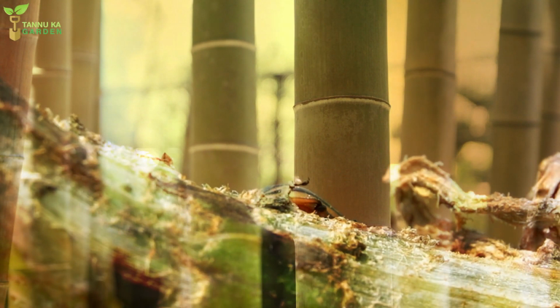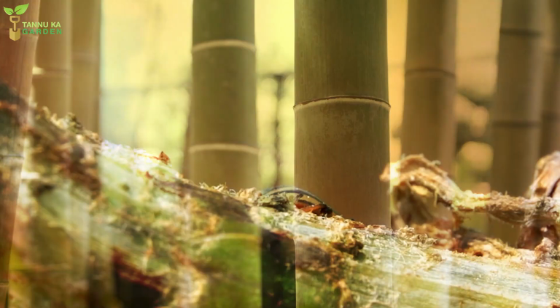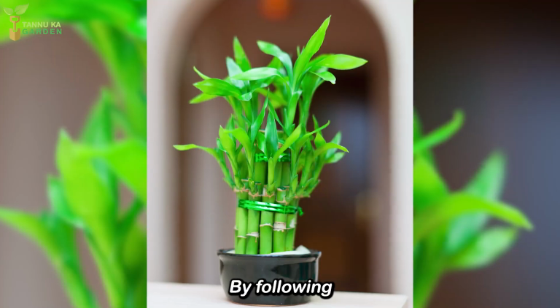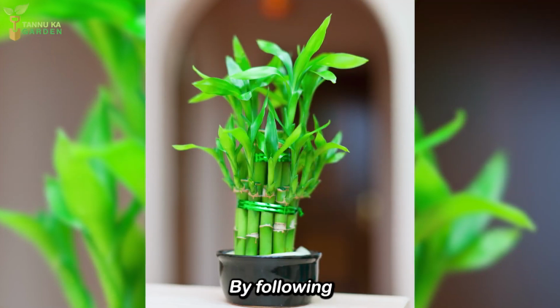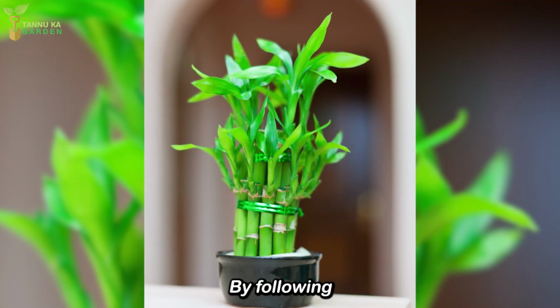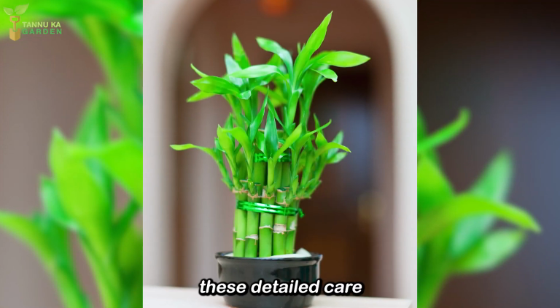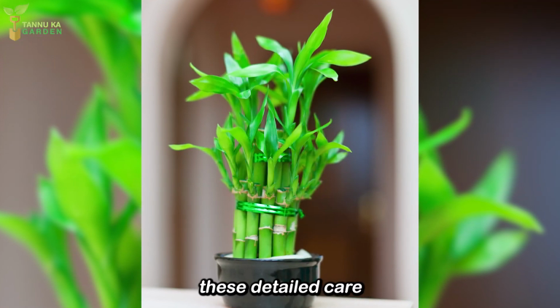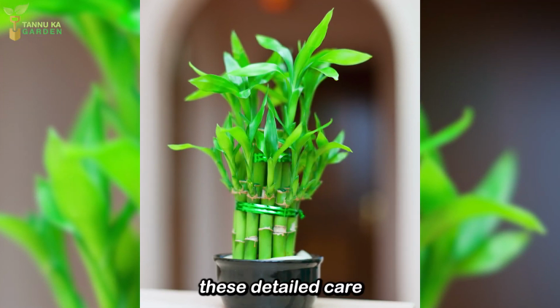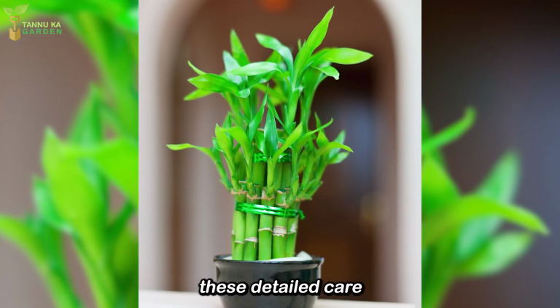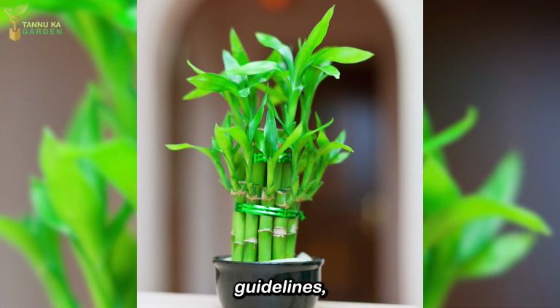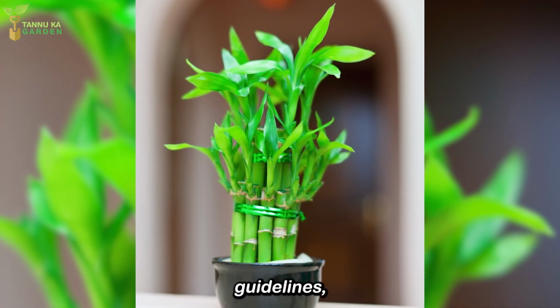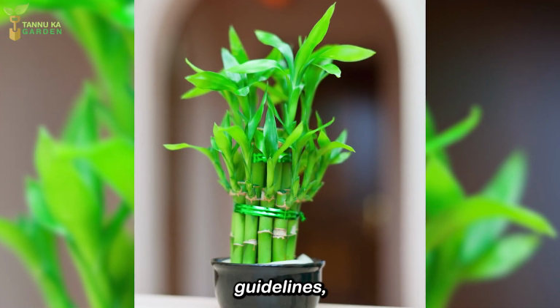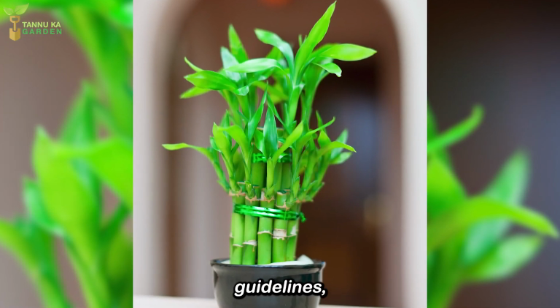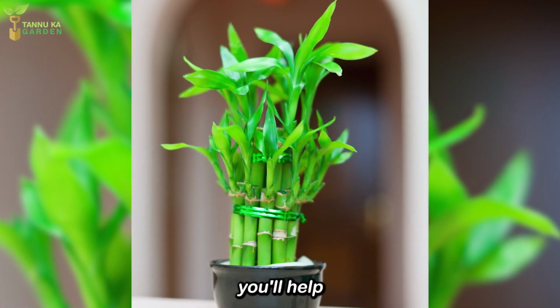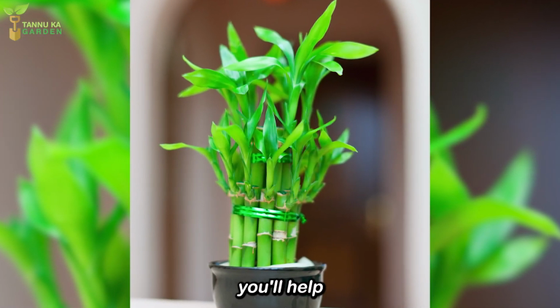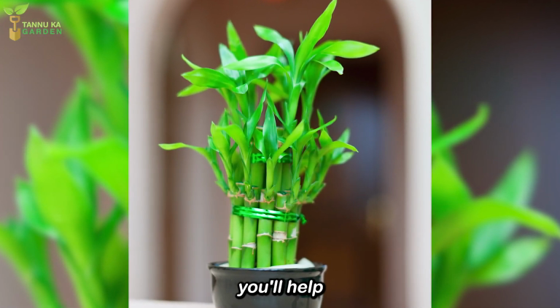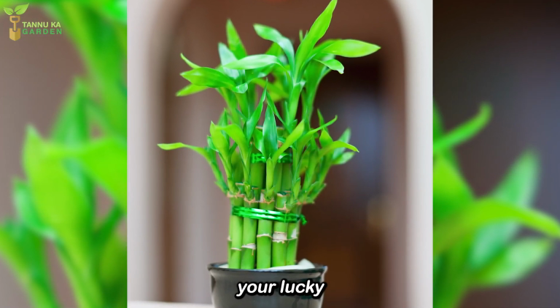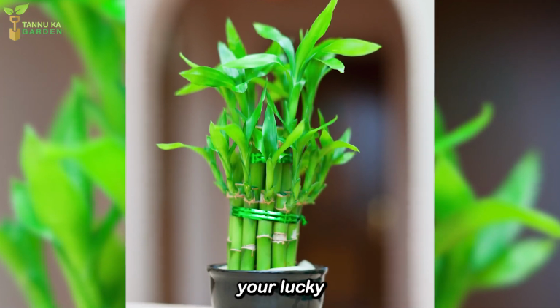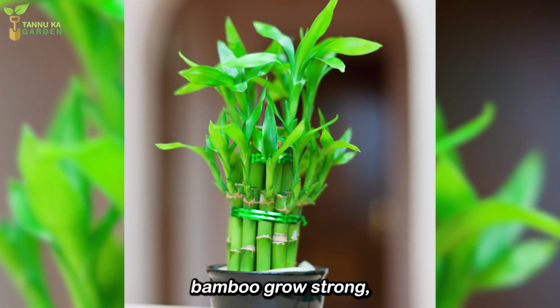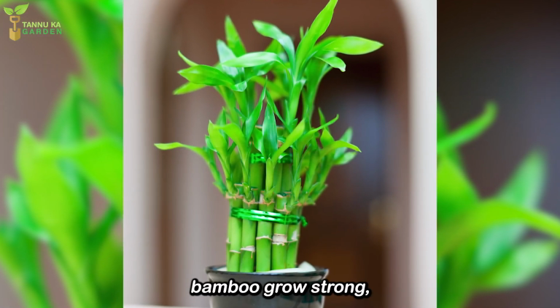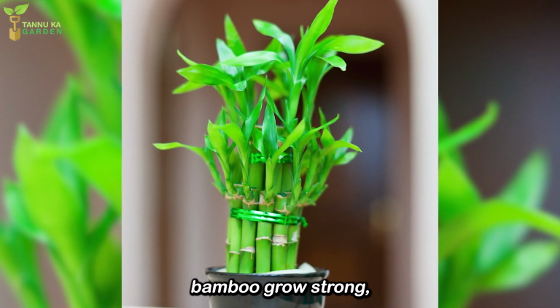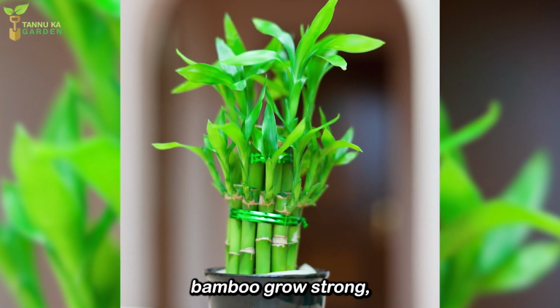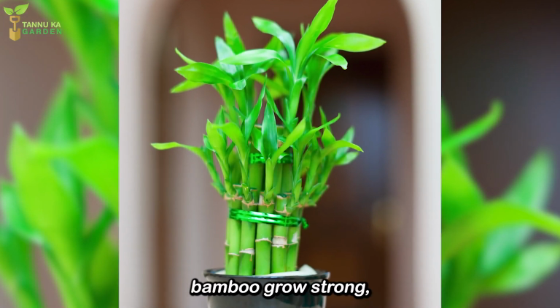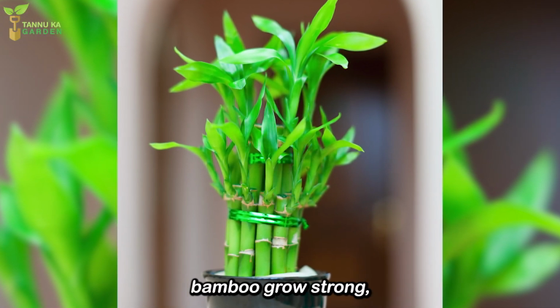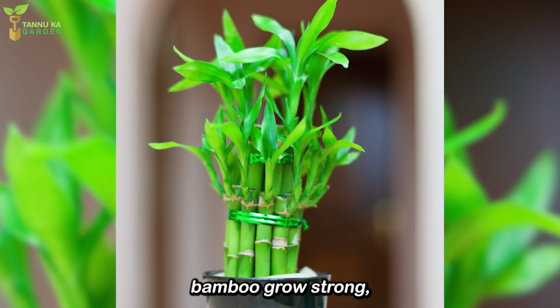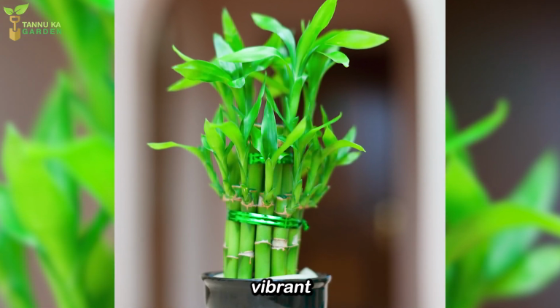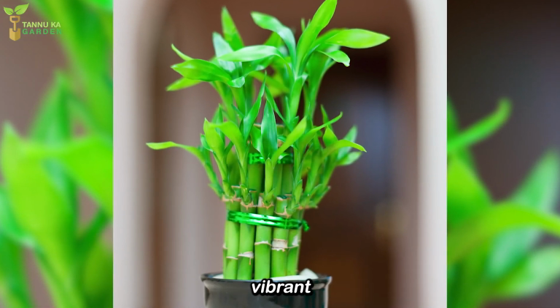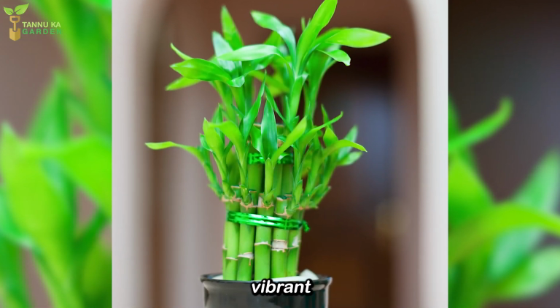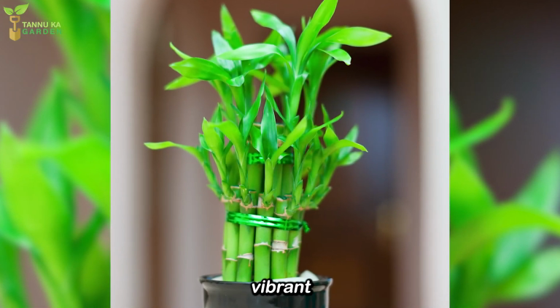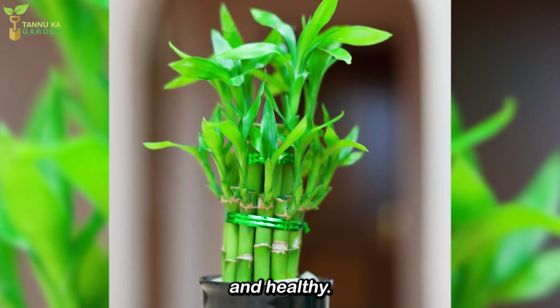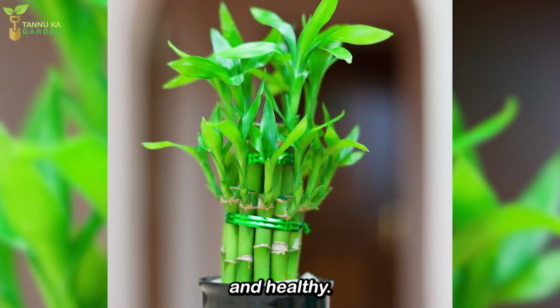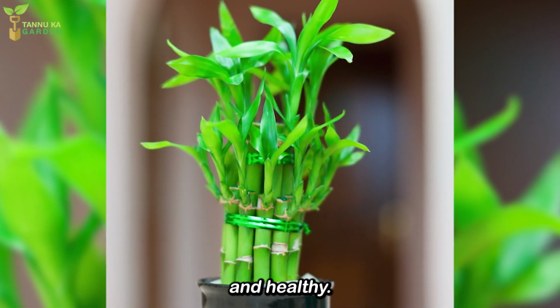By following these detailed care guidelines, you'll help your lucky bamboo grow strong, vibrant, and healthy.